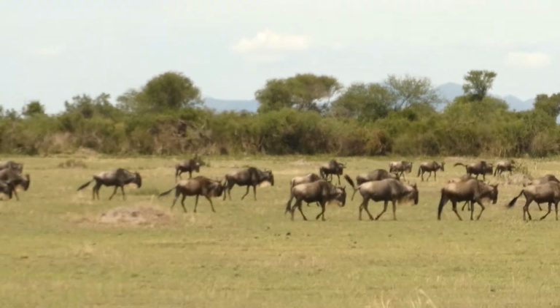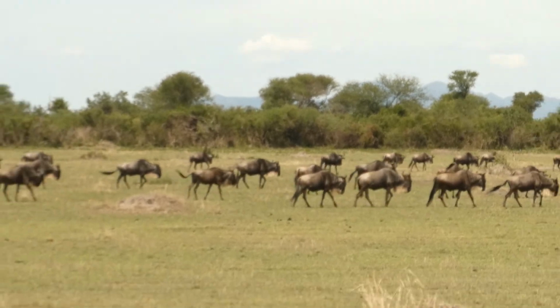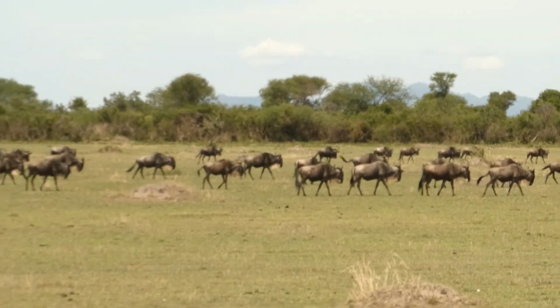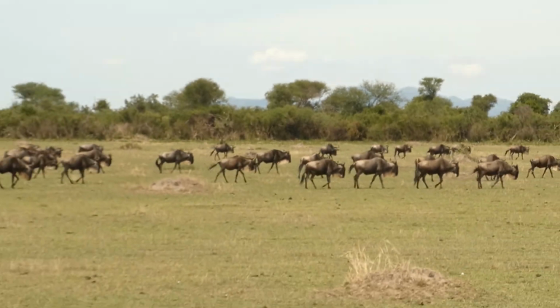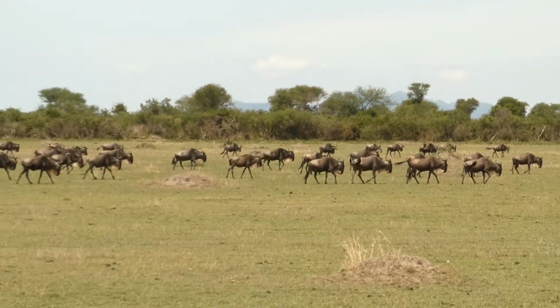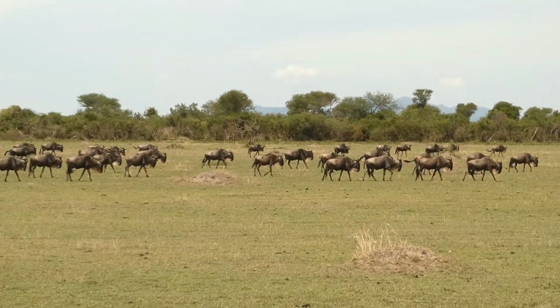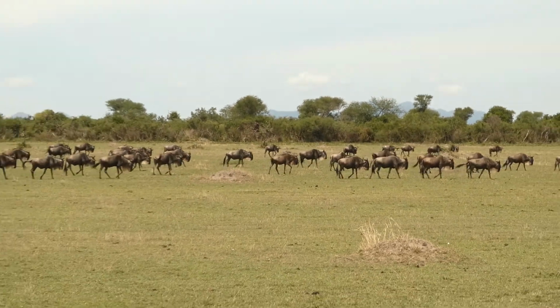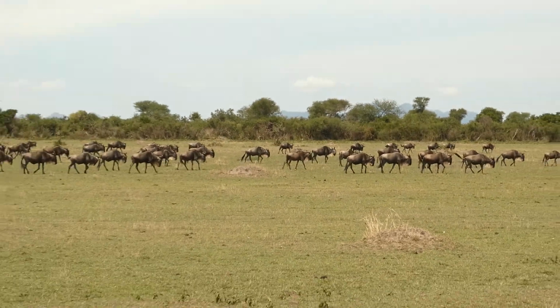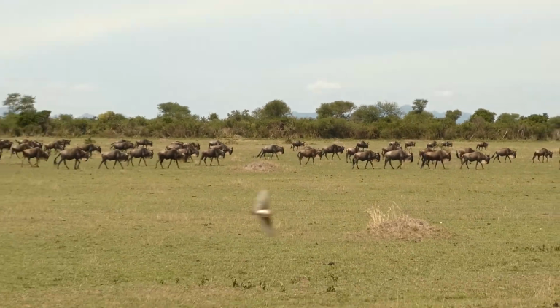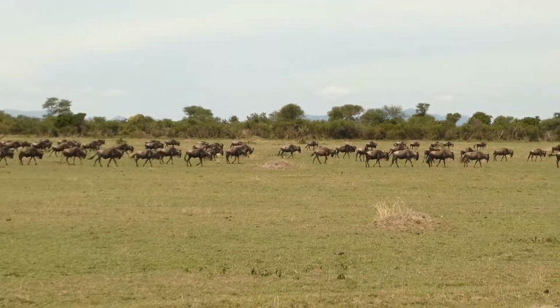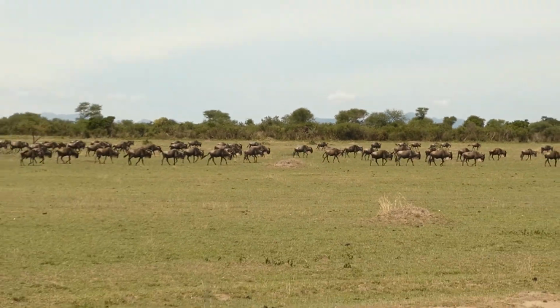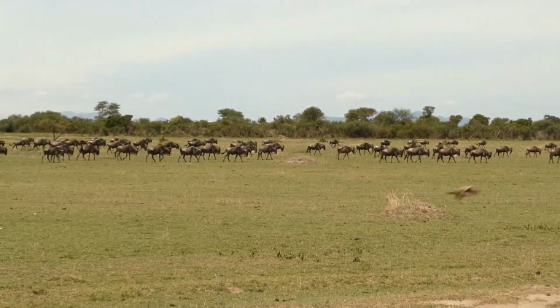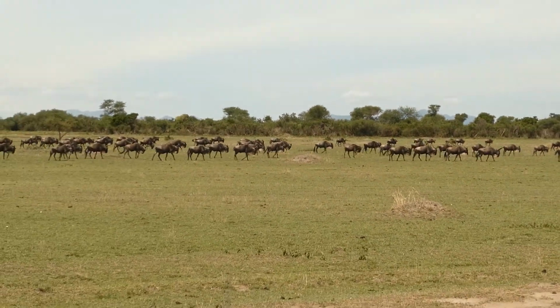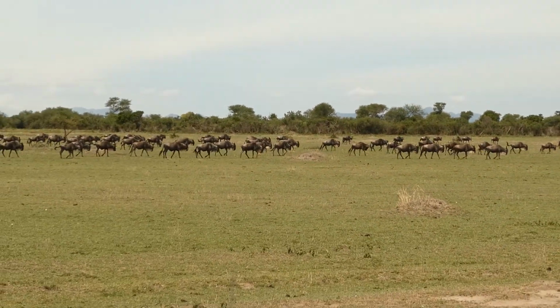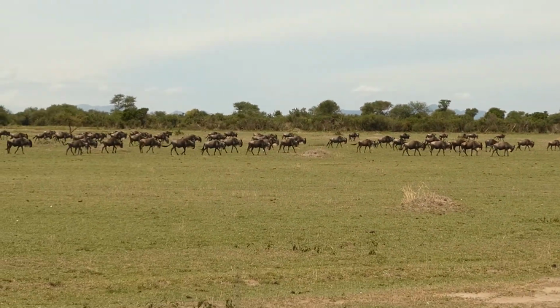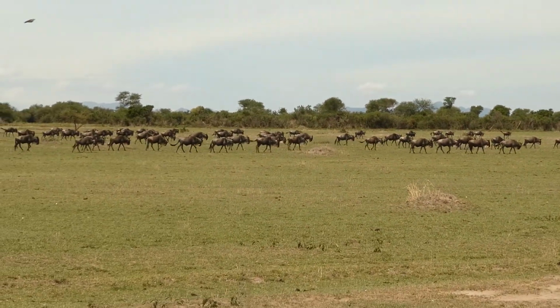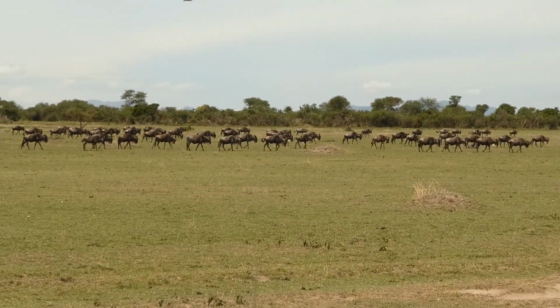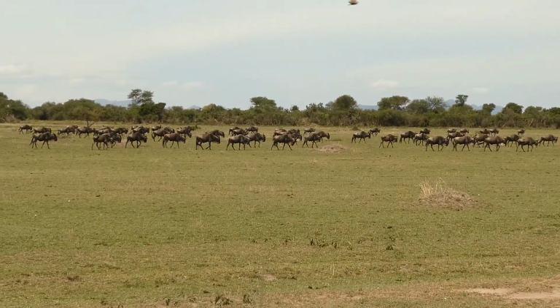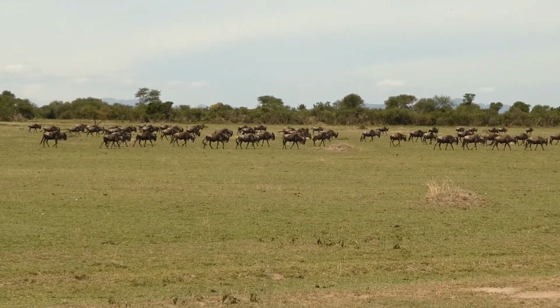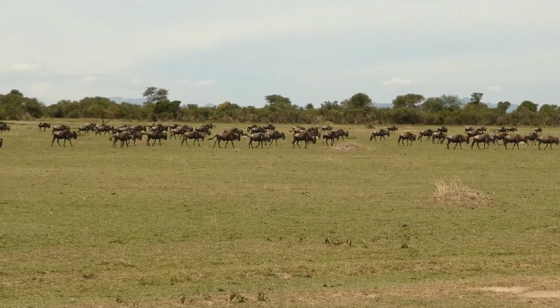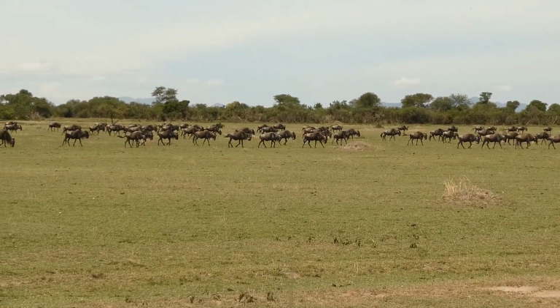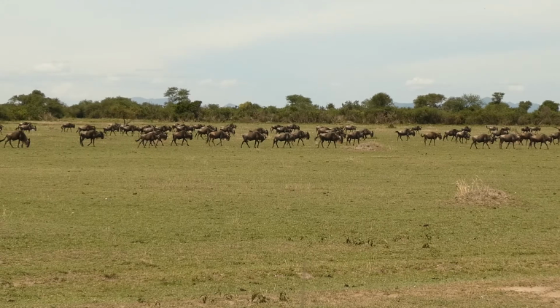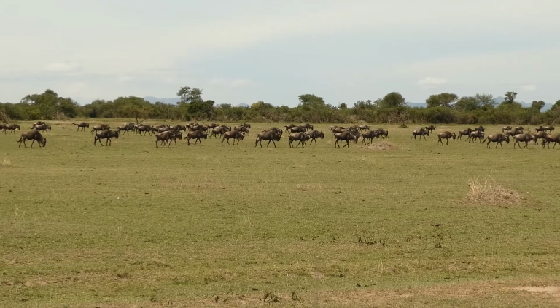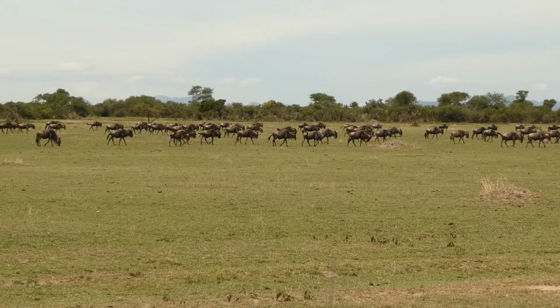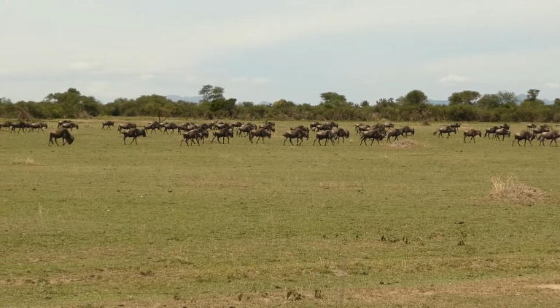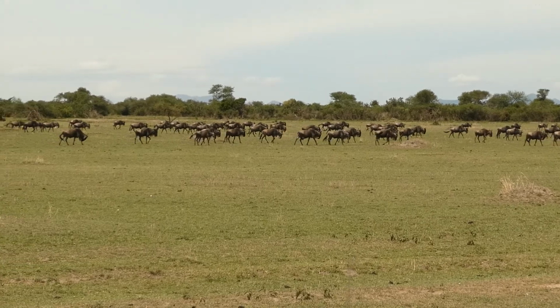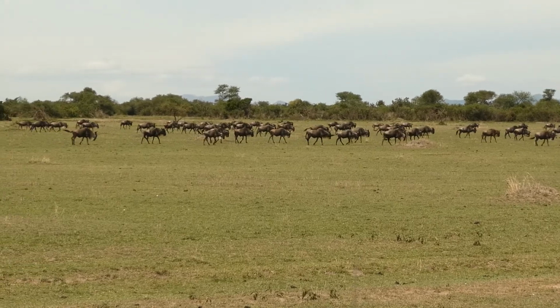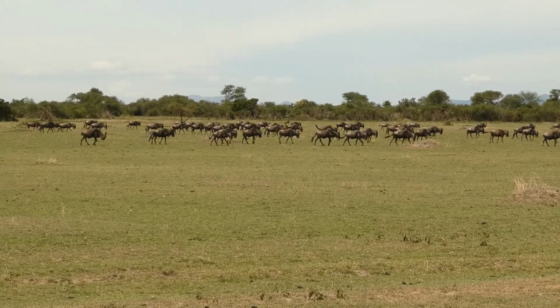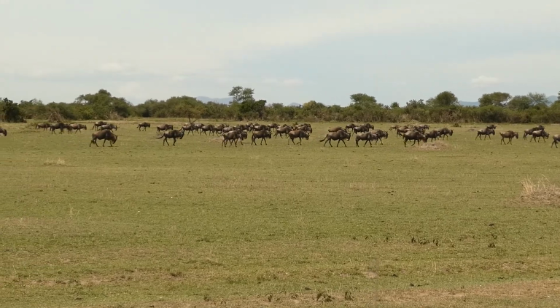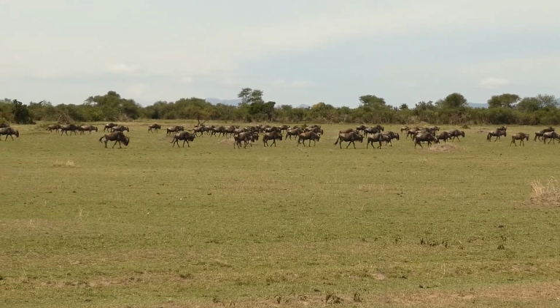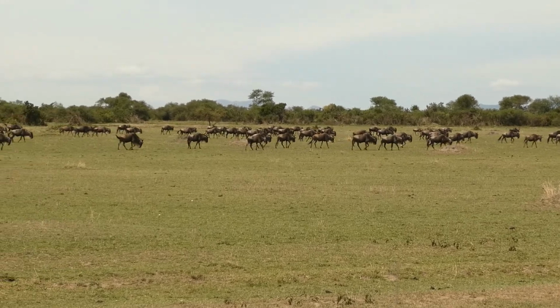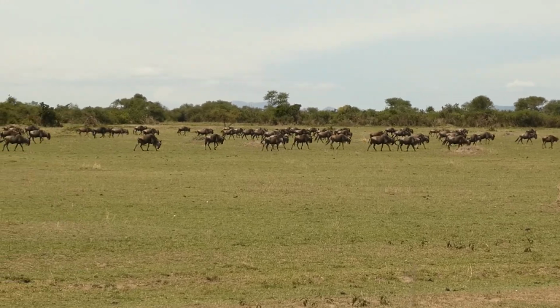Amazing photograph and video quality — it looks like a movie.